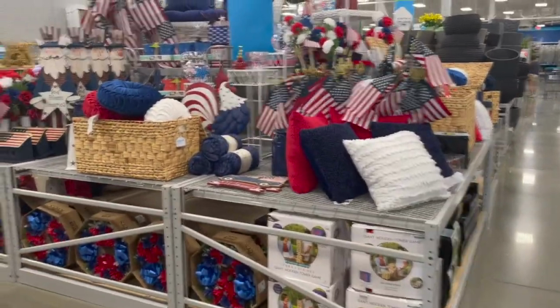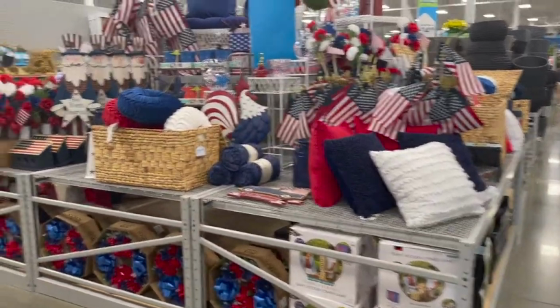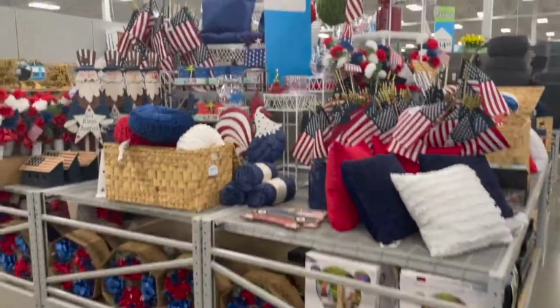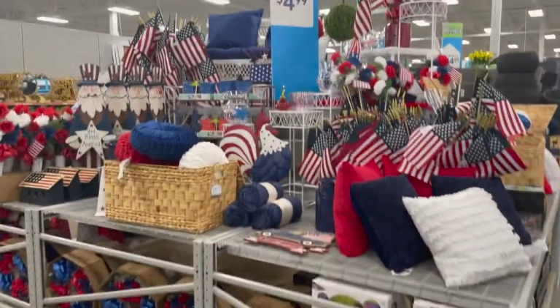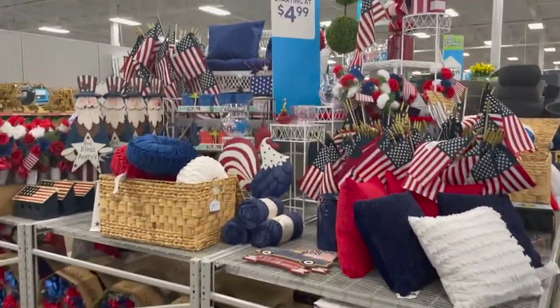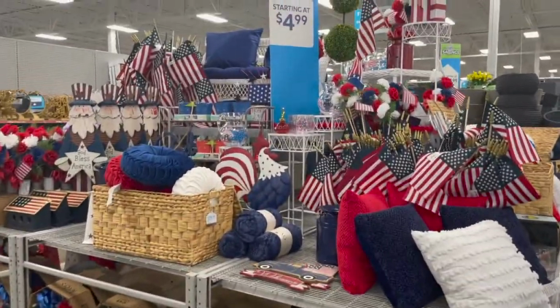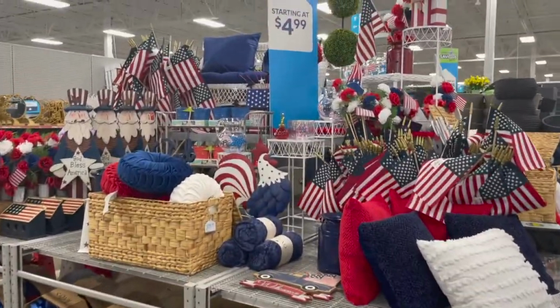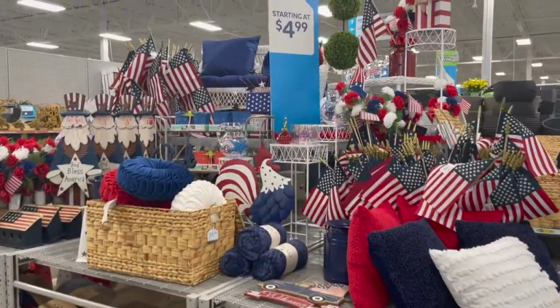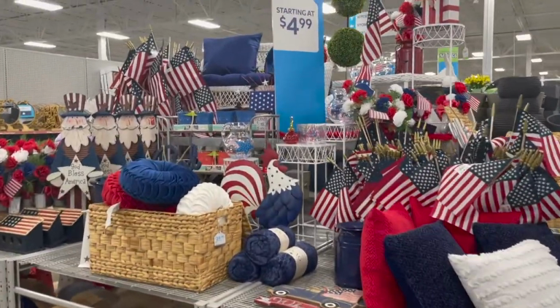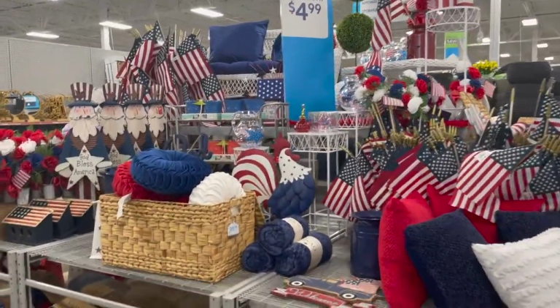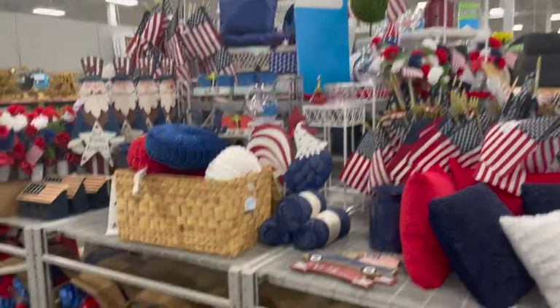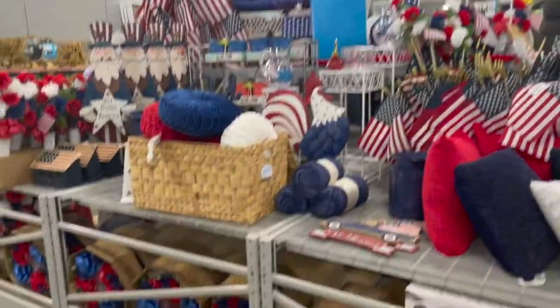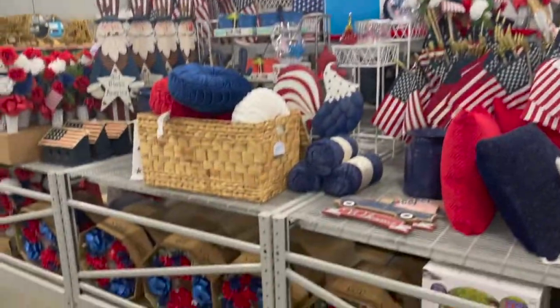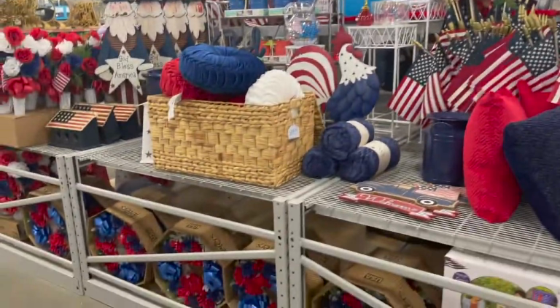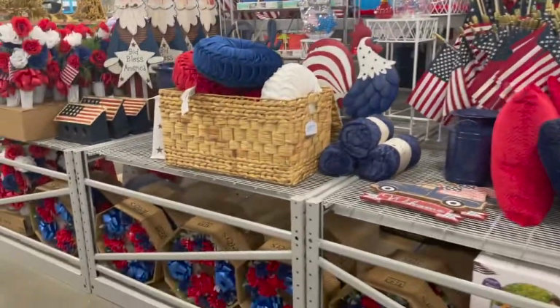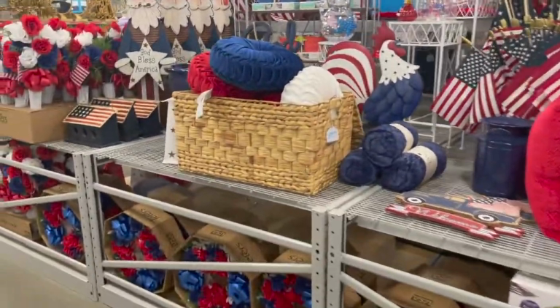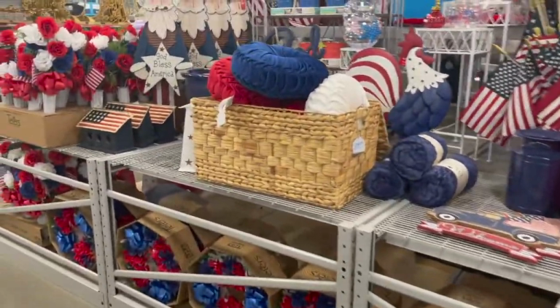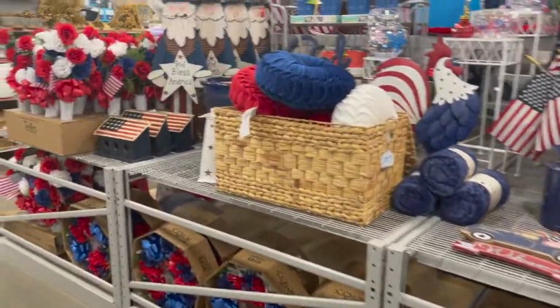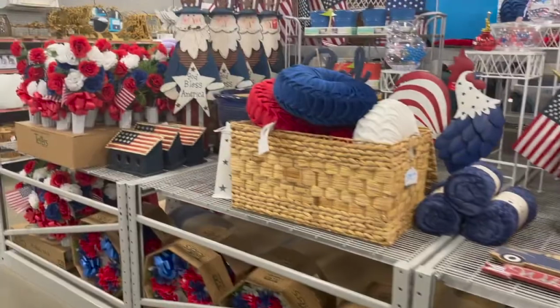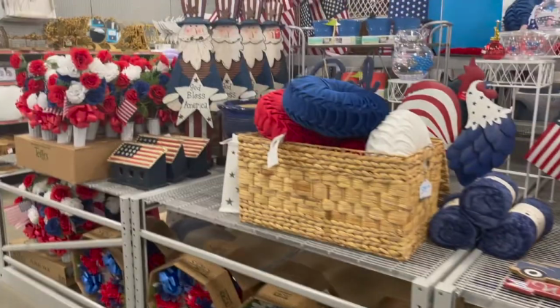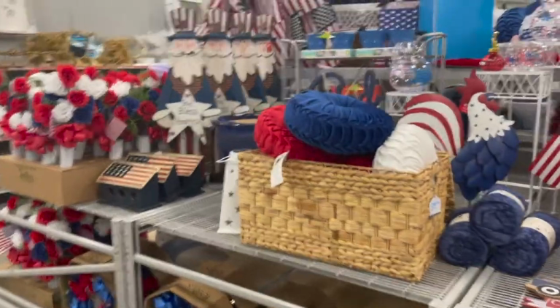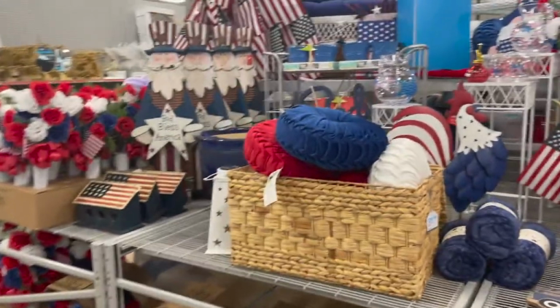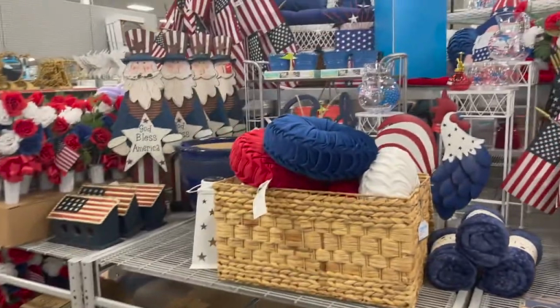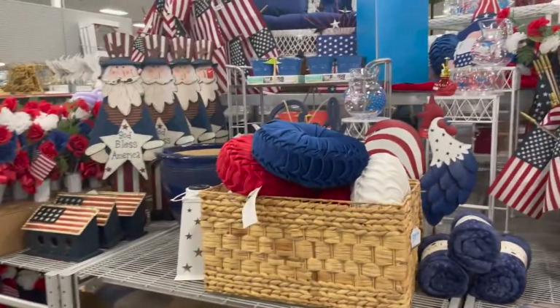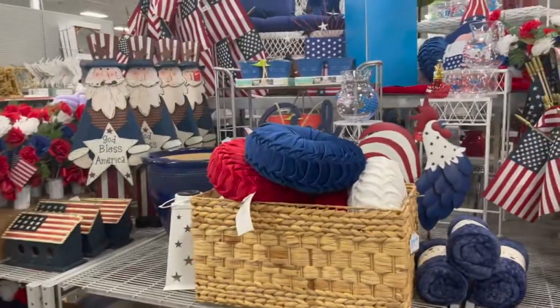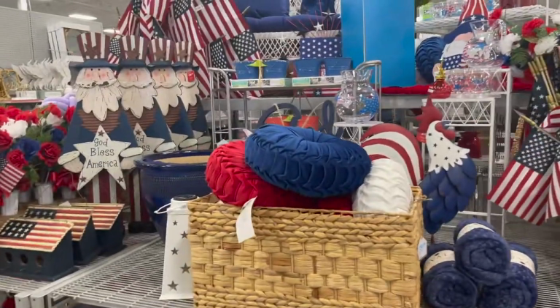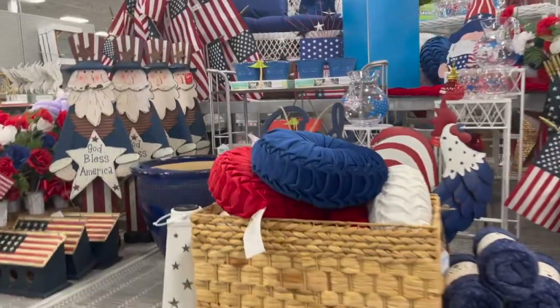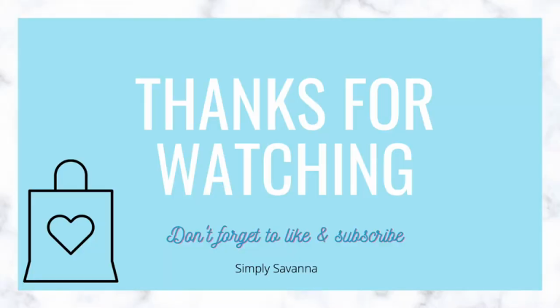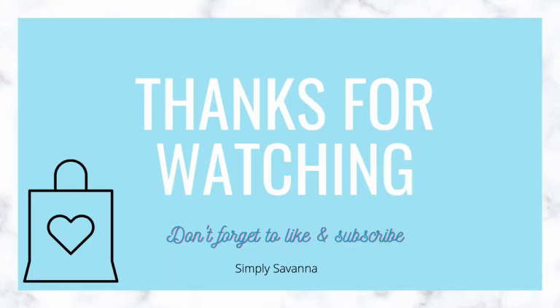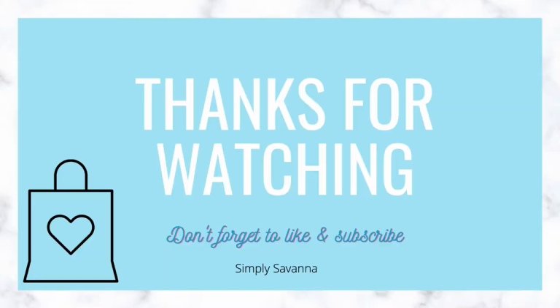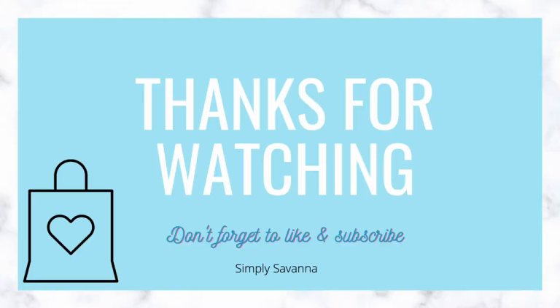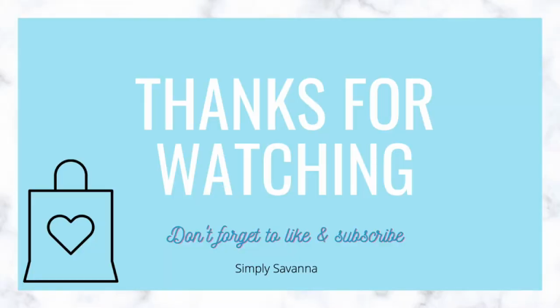And then here is their 4th of July collection — they just have all sorts of different things for the holiday coming up.